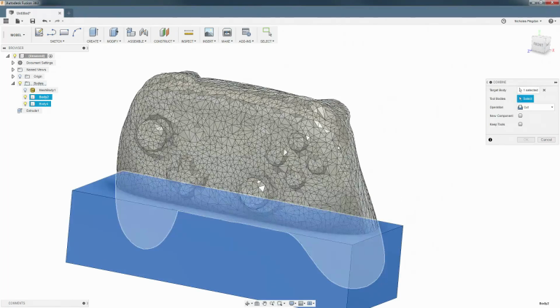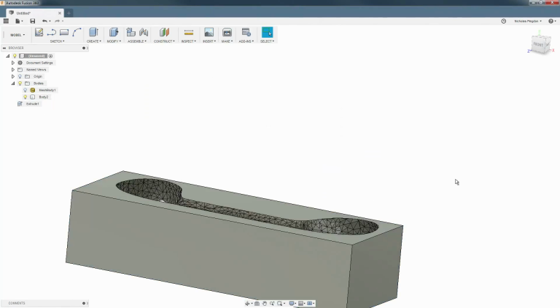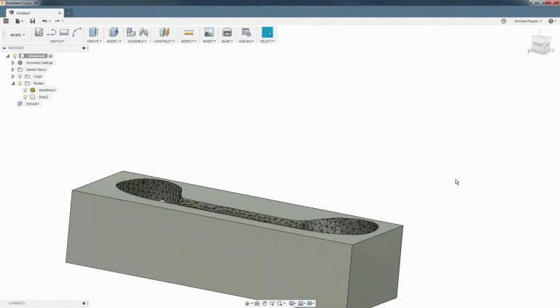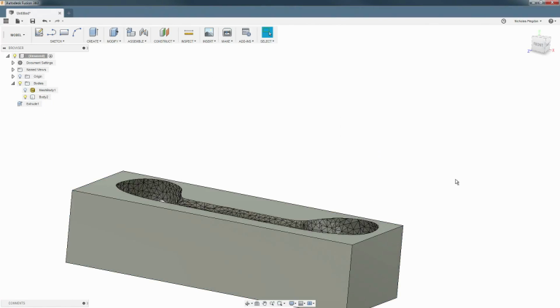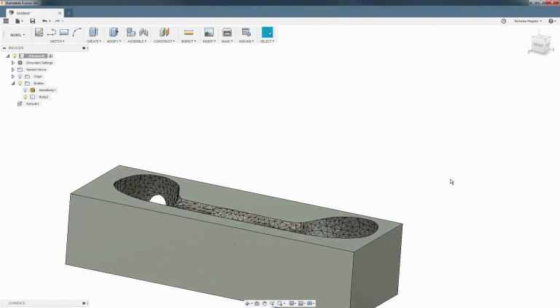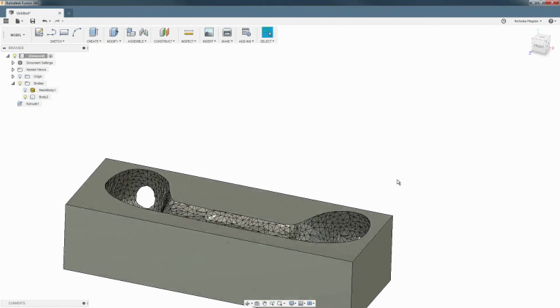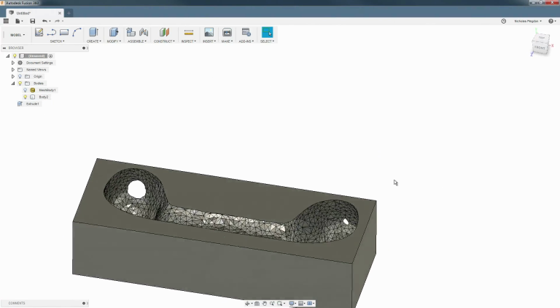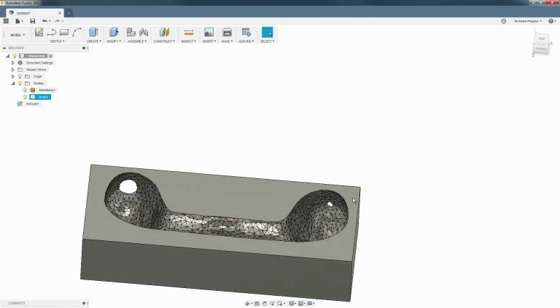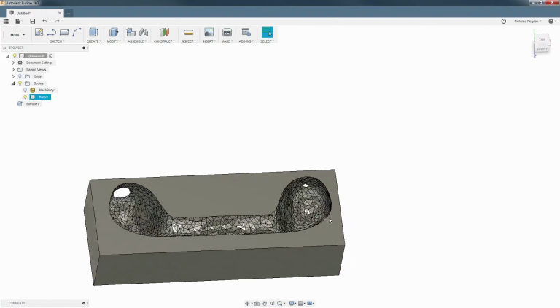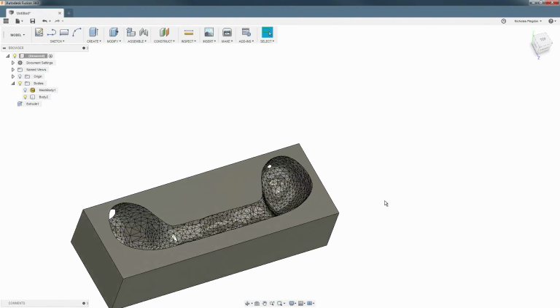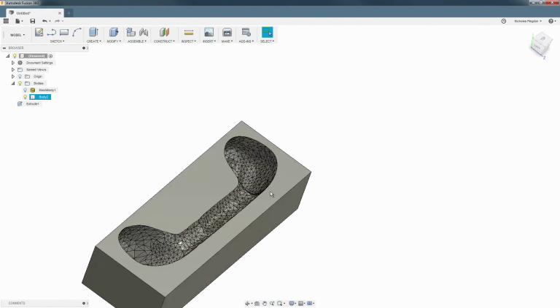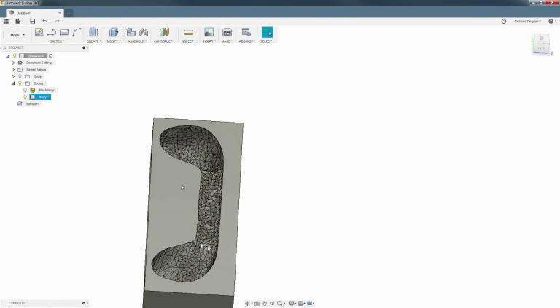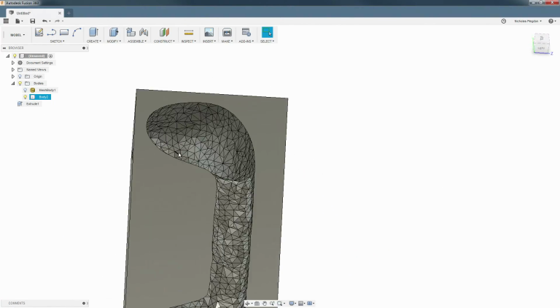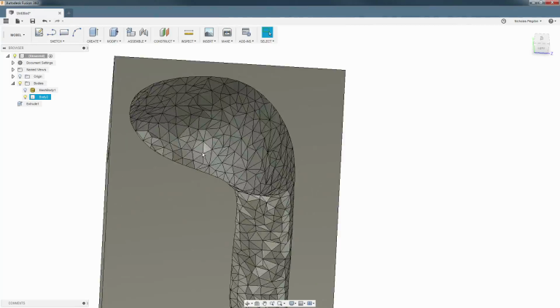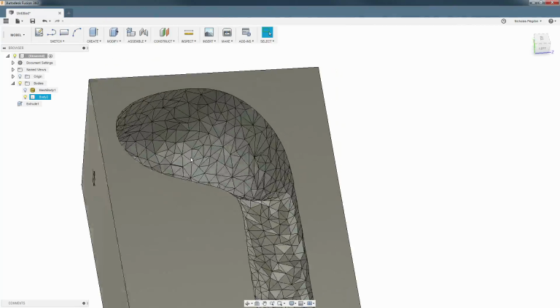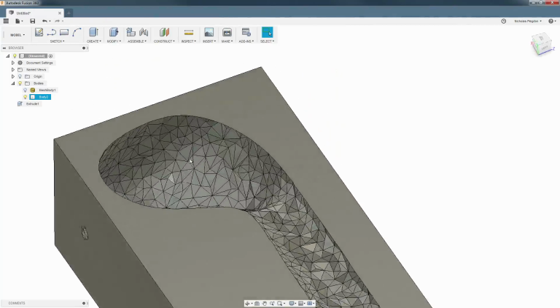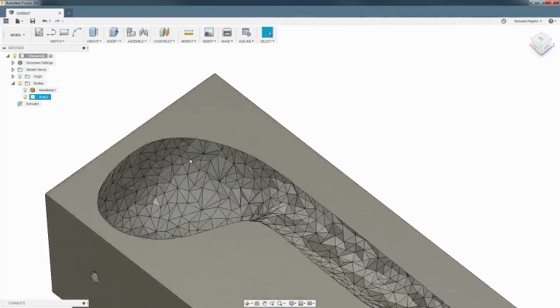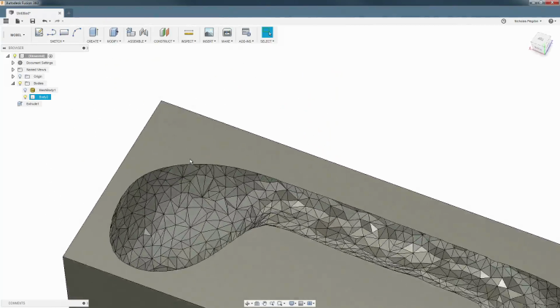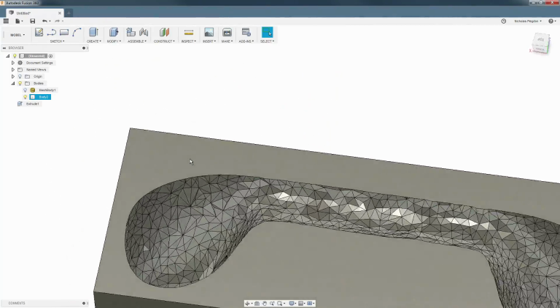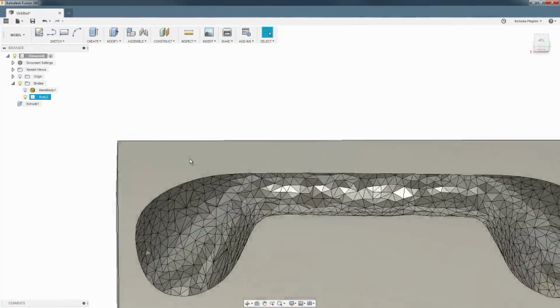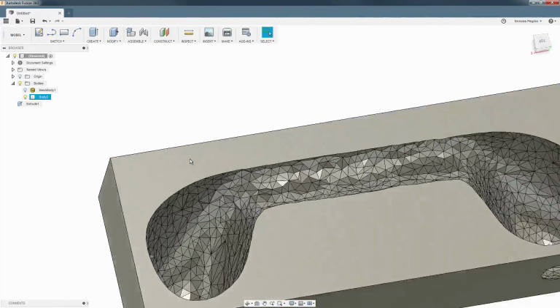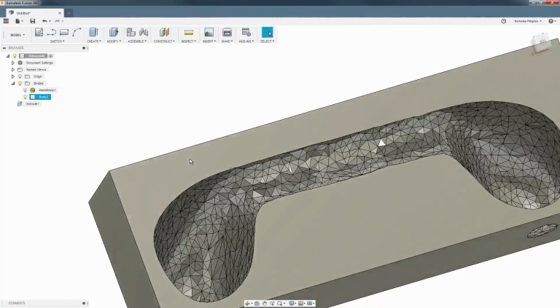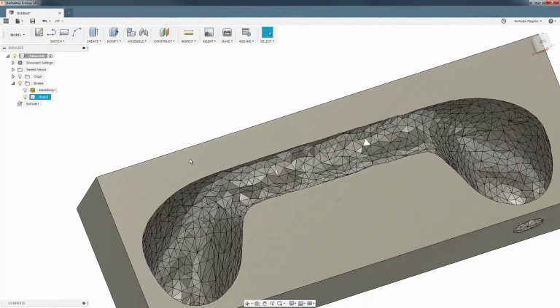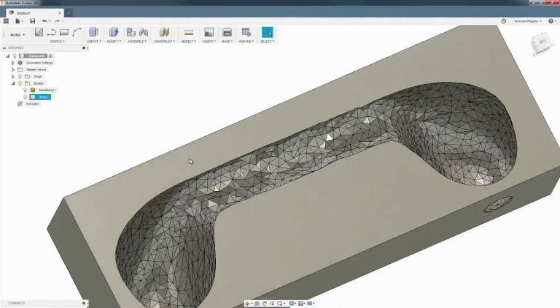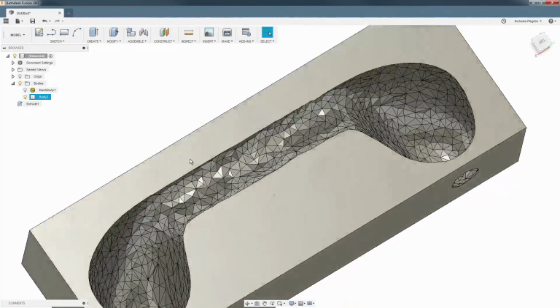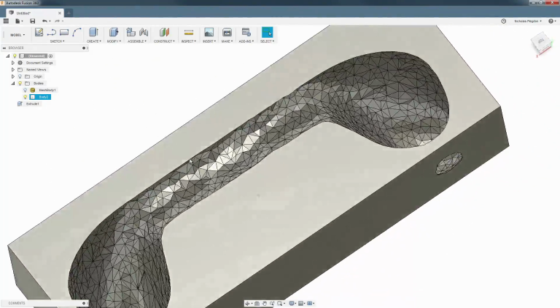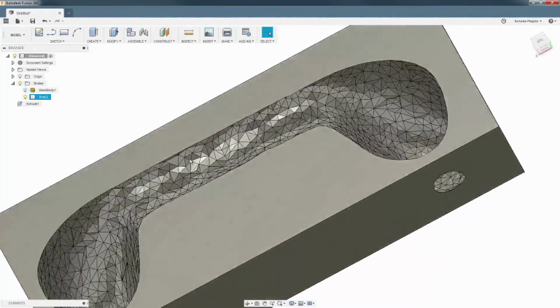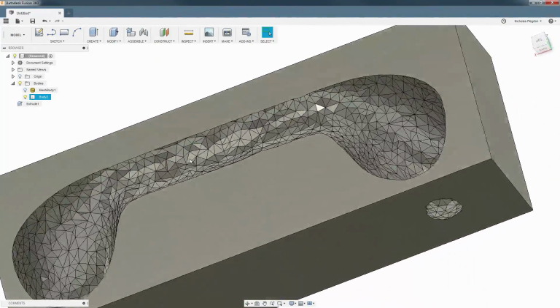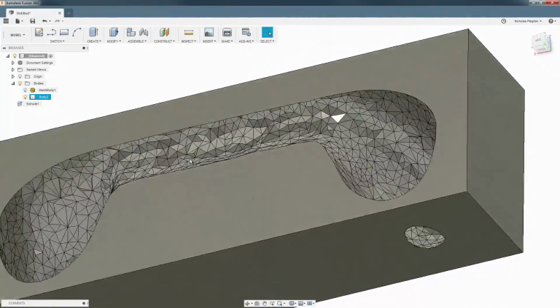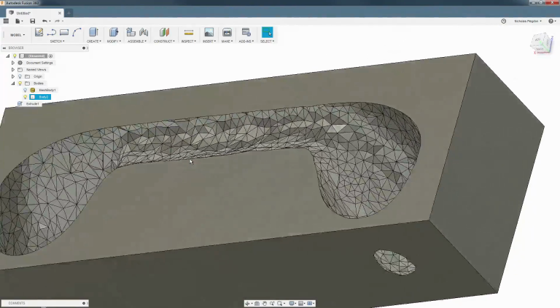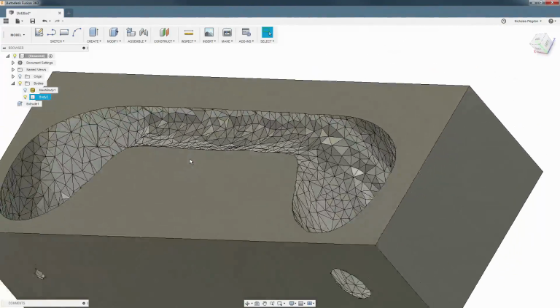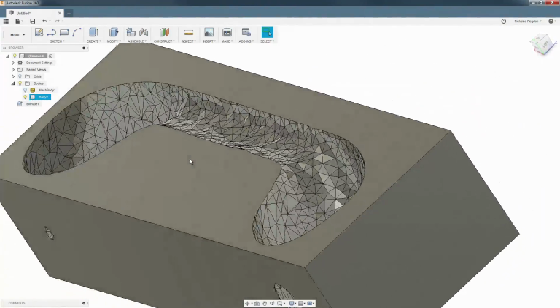I dug around a little more and pieced together a better solution from a few different guides. It takes a few extra steps, but the results are worth it.